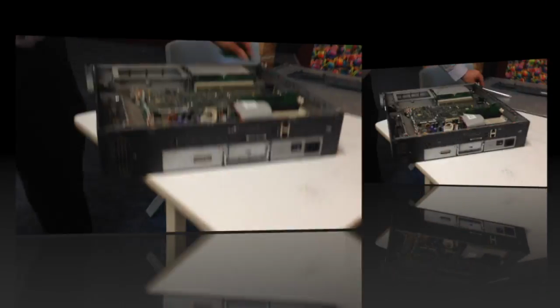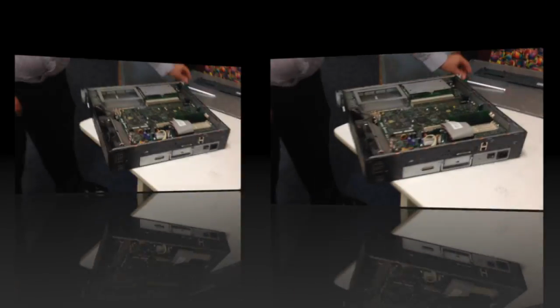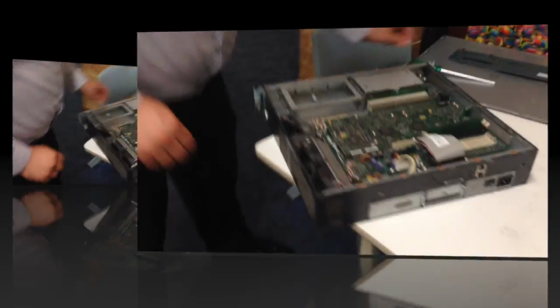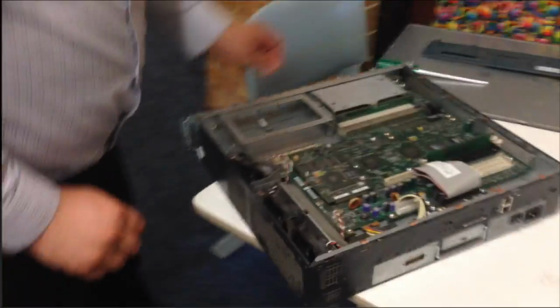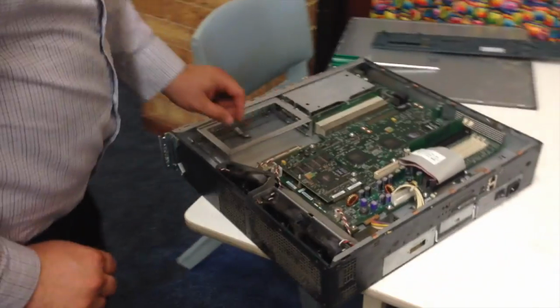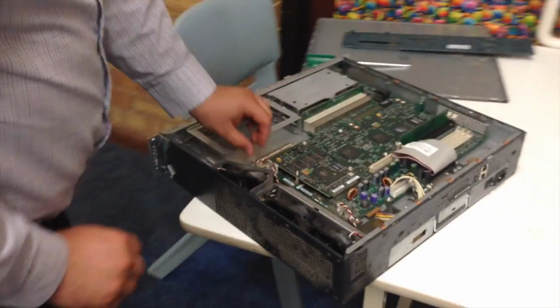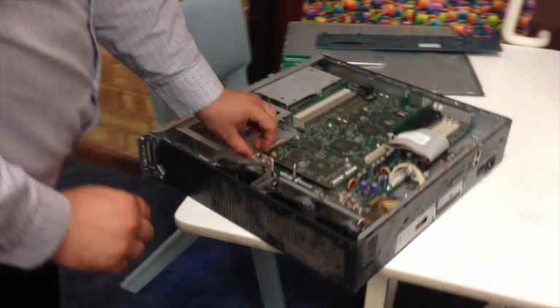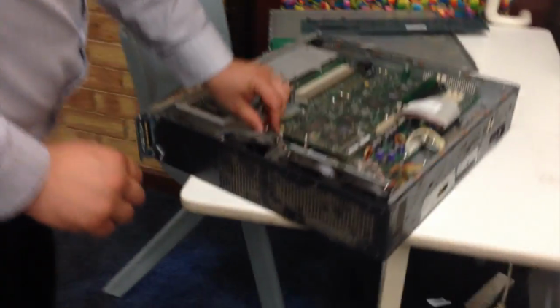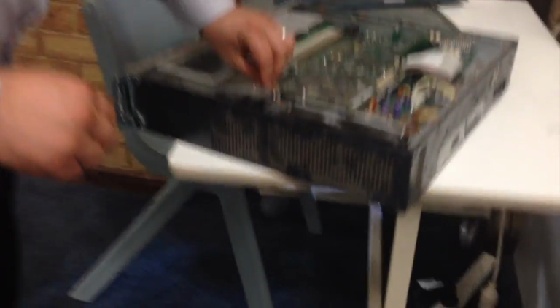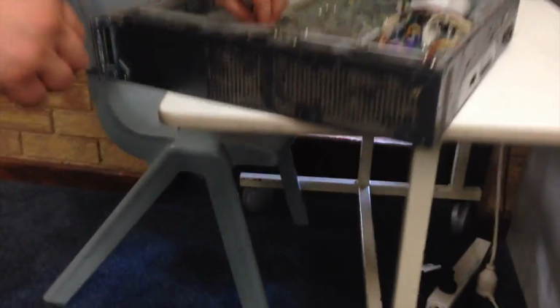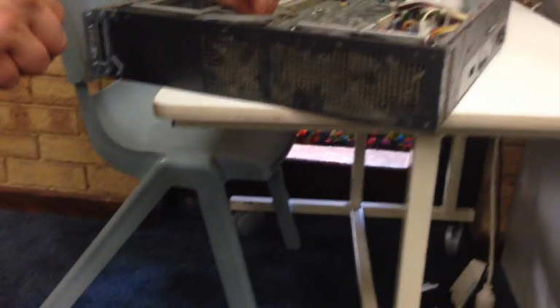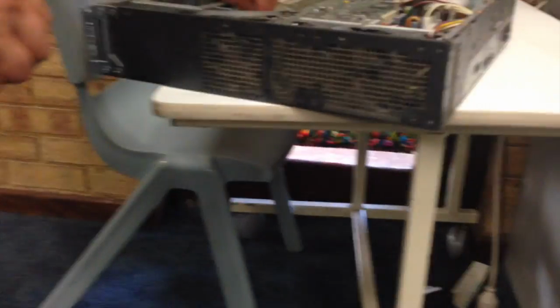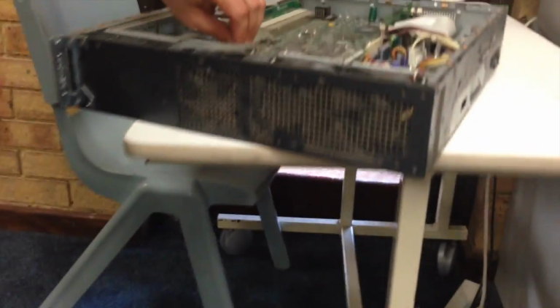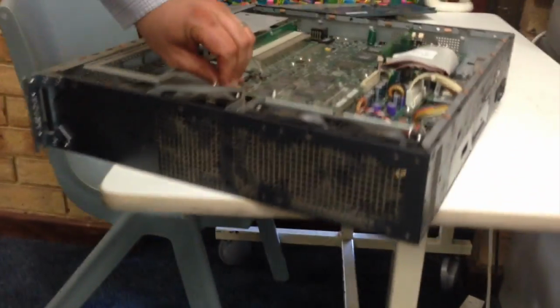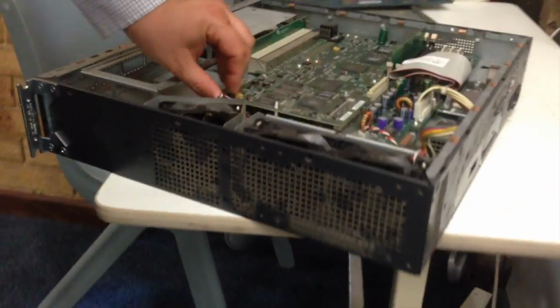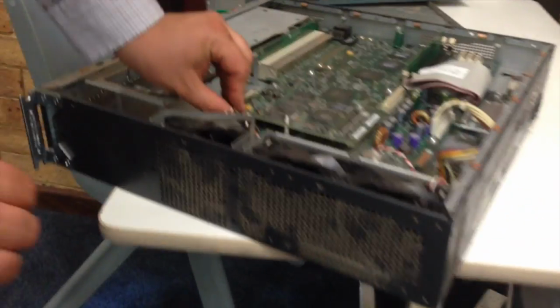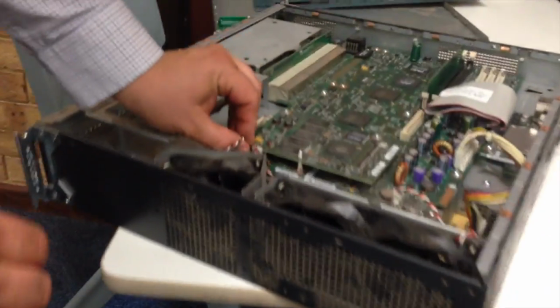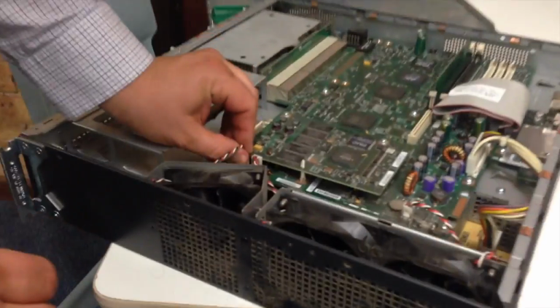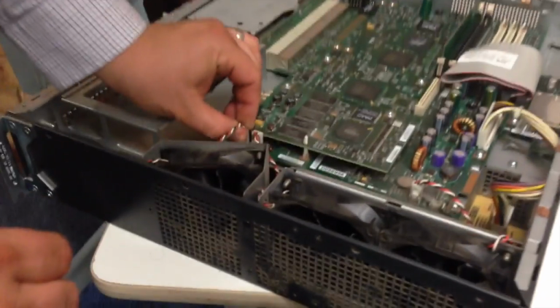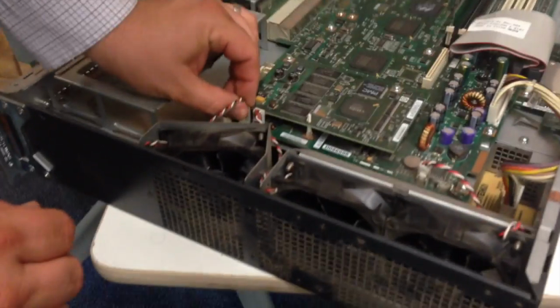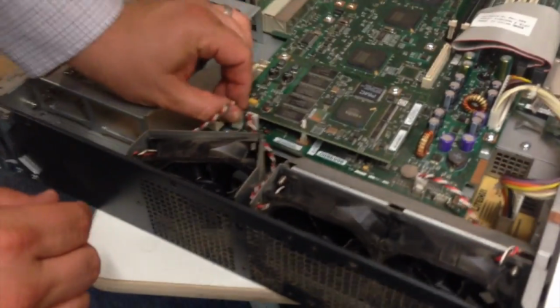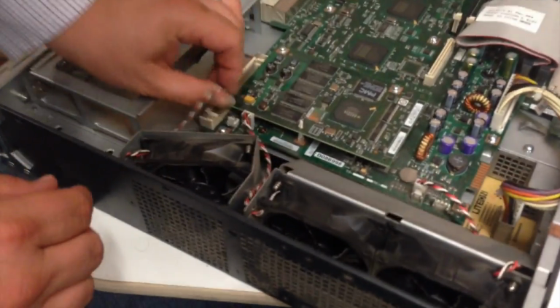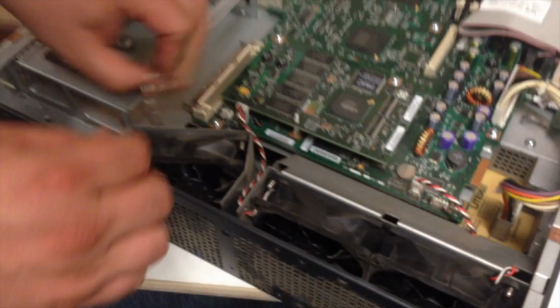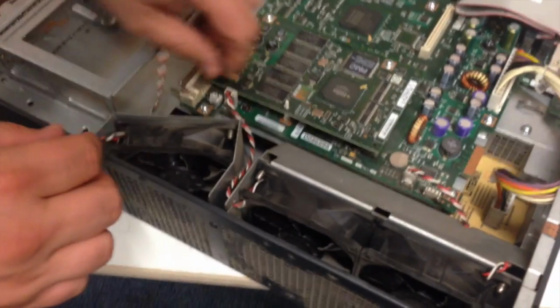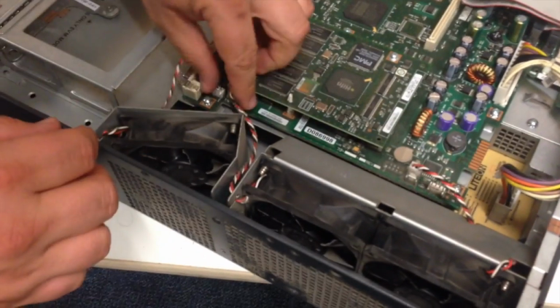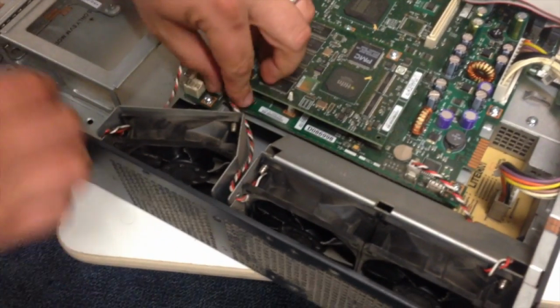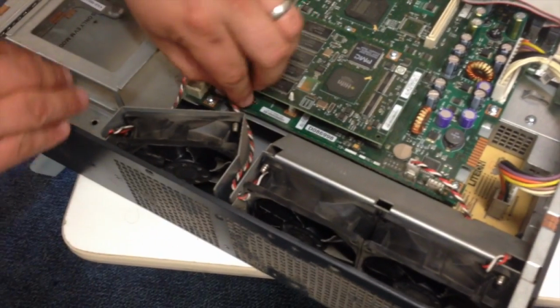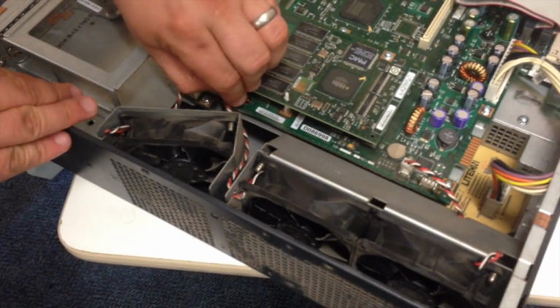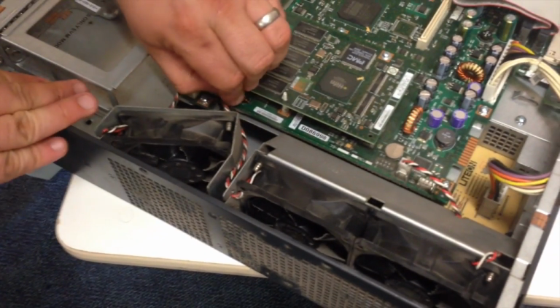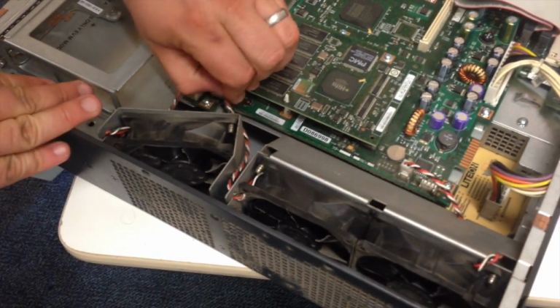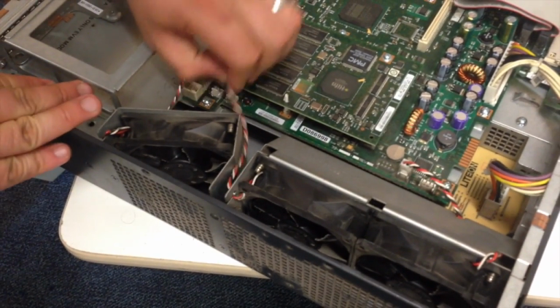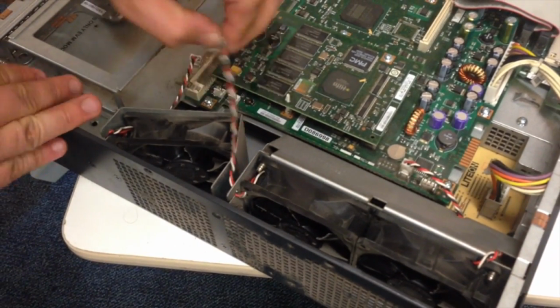Now, gently remove the power cables — there are three, one for each fan — remembering where they were plugged in.